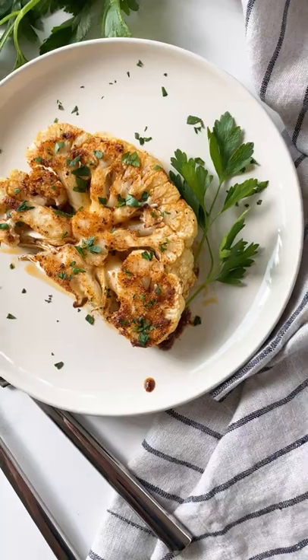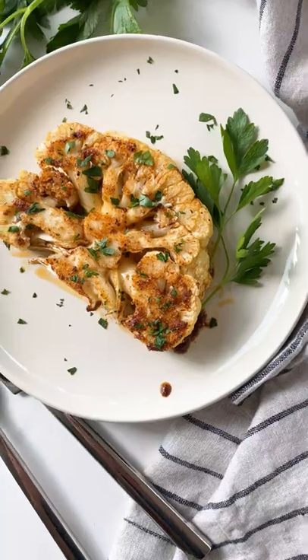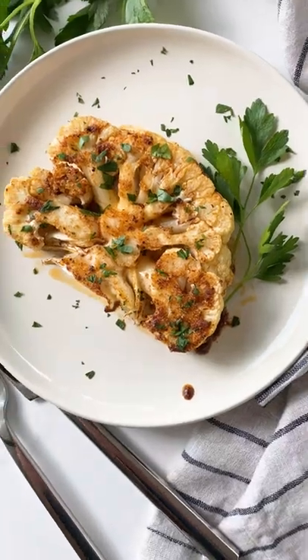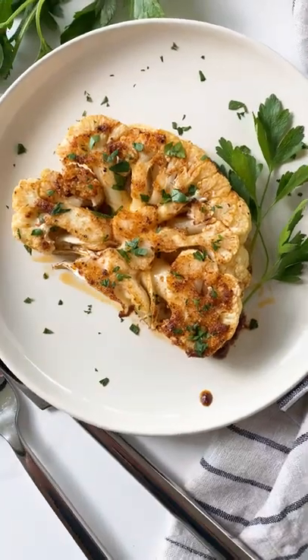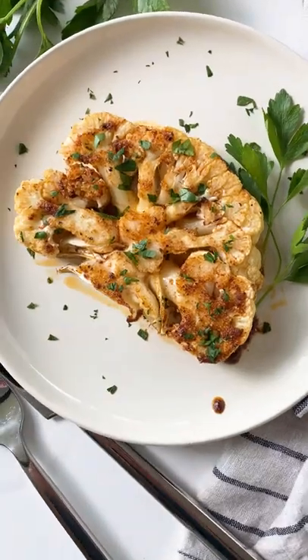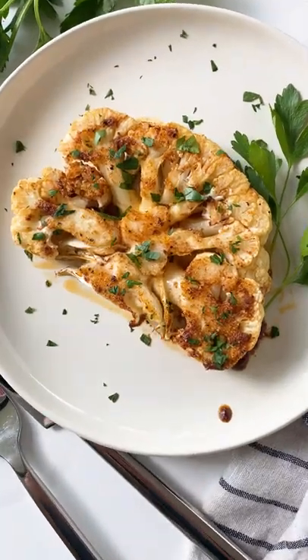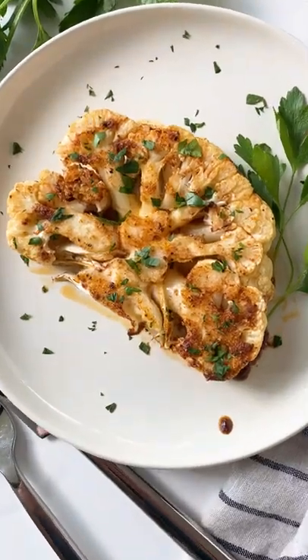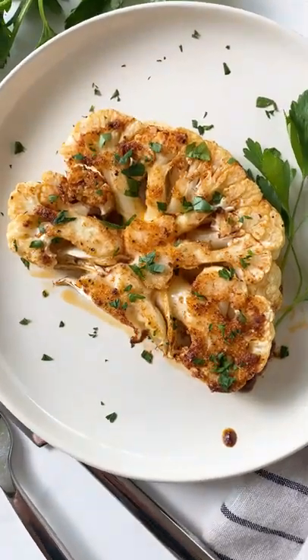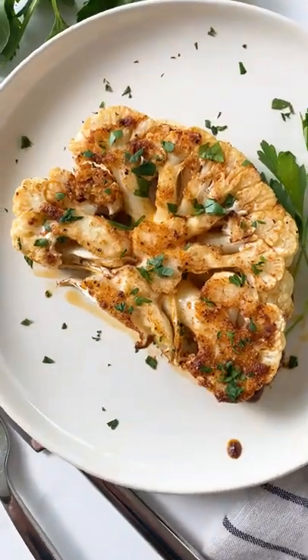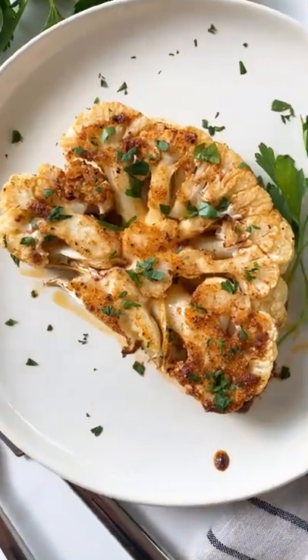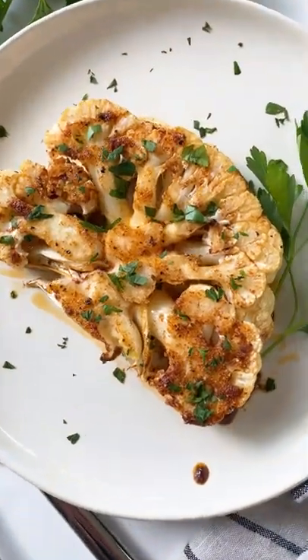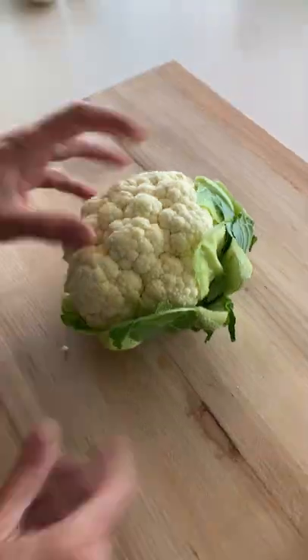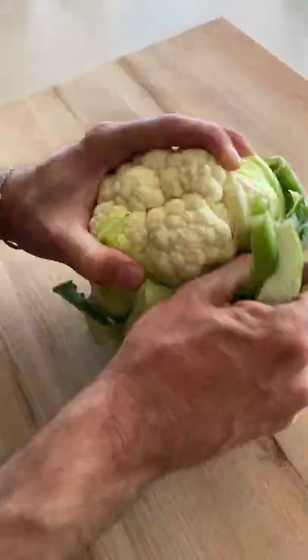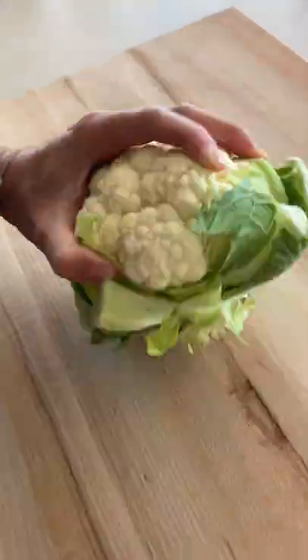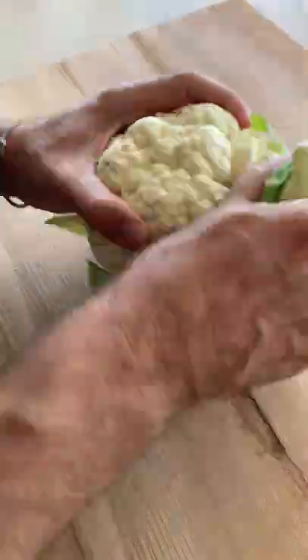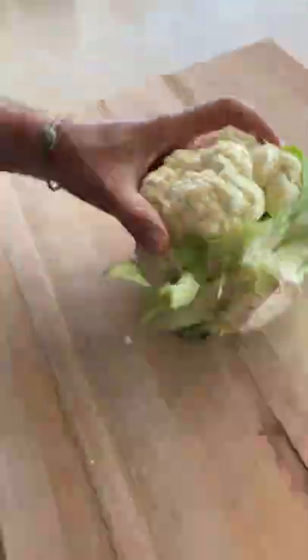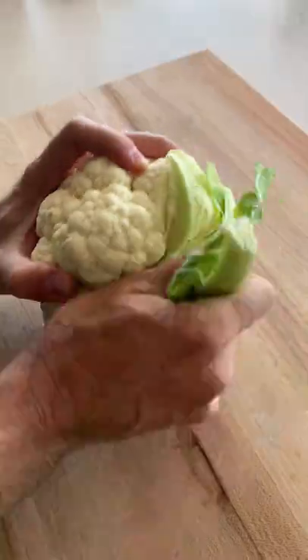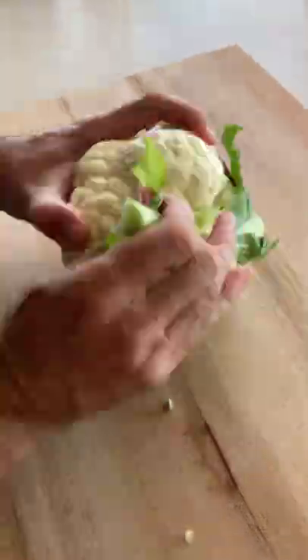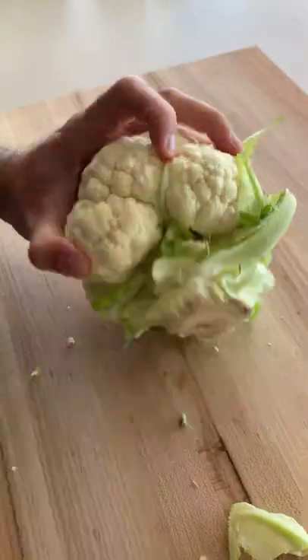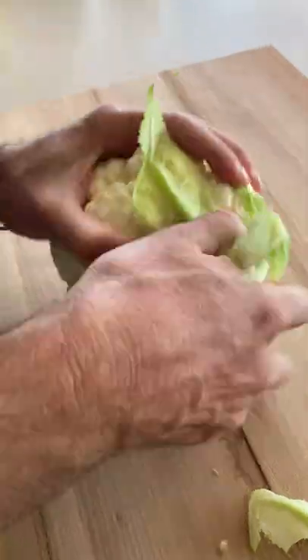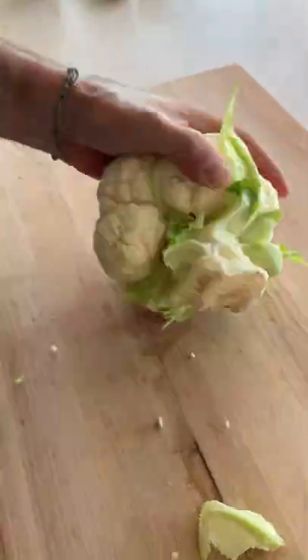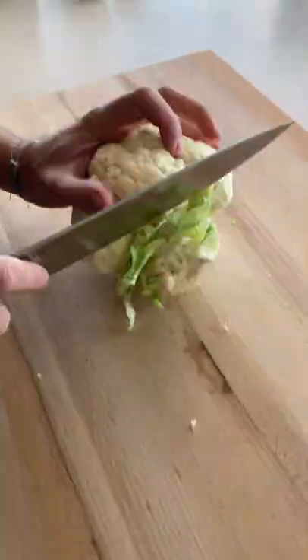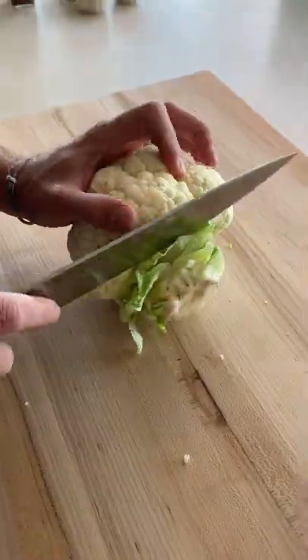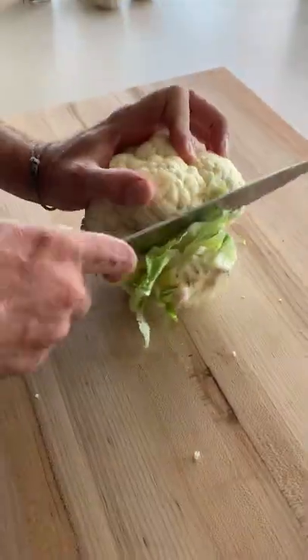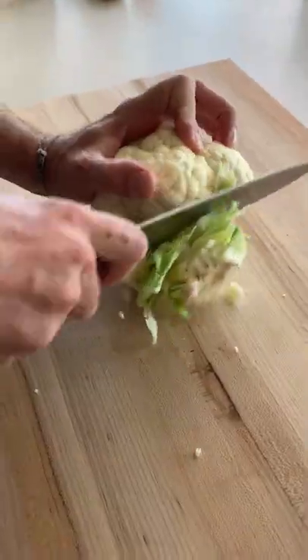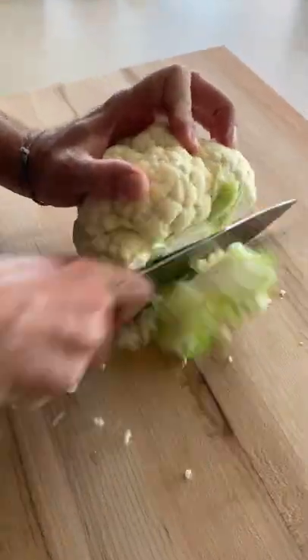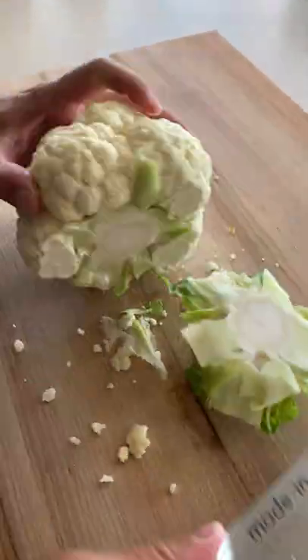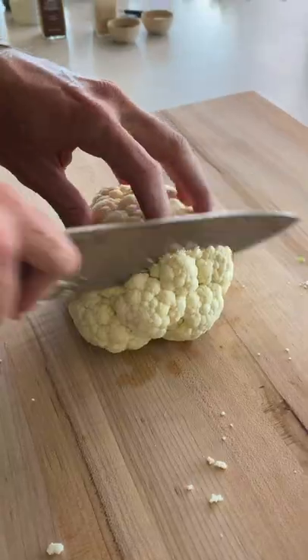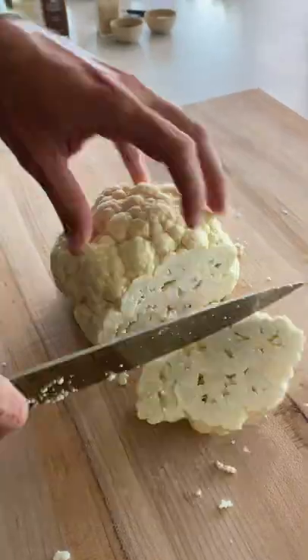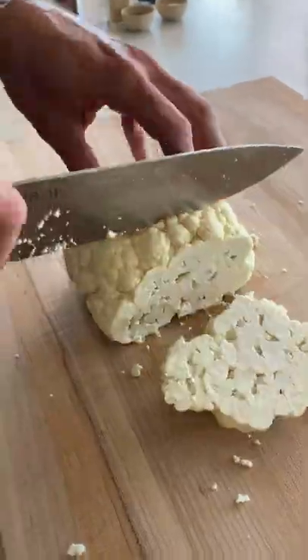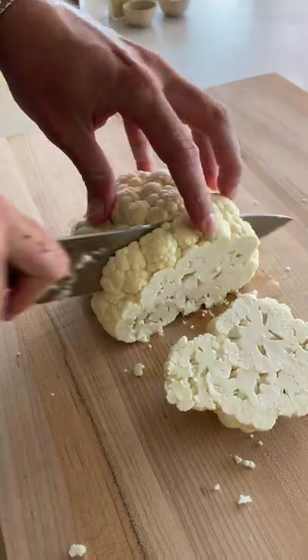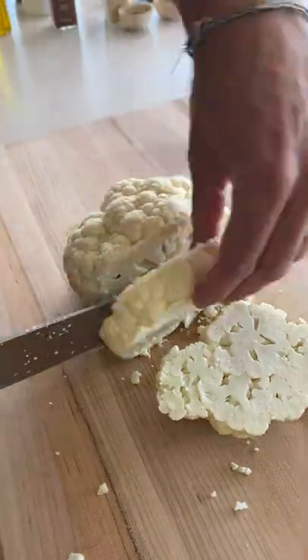If you're looking to take a break from meat but you don't want to skip out on the flavor, you've got to check out this cauliflower steak recipe.